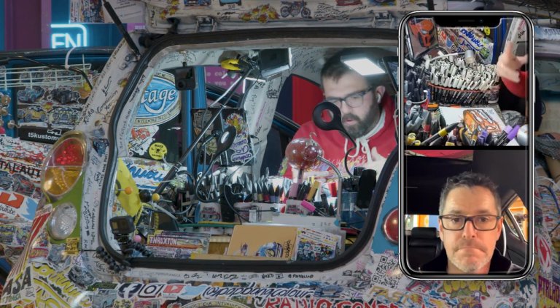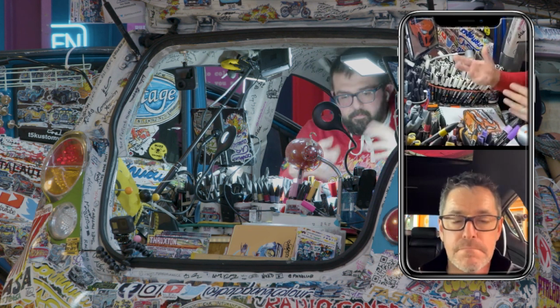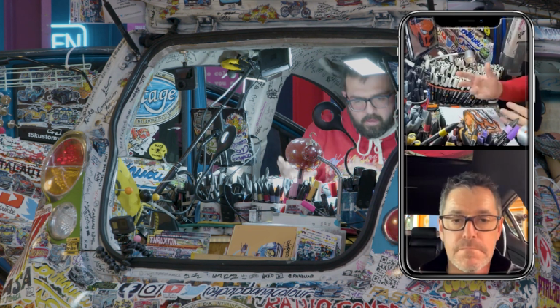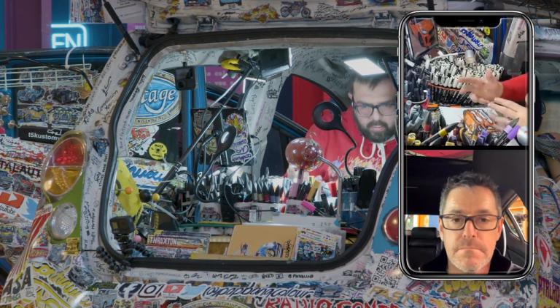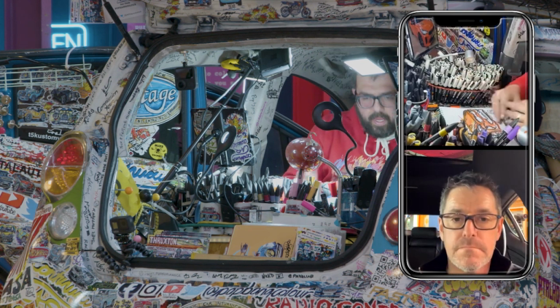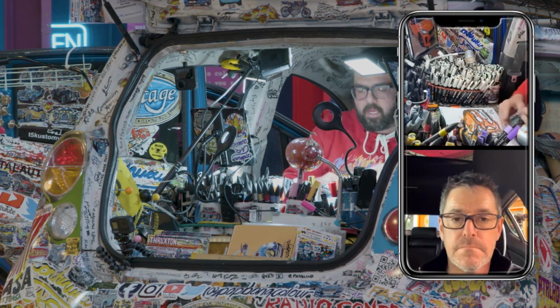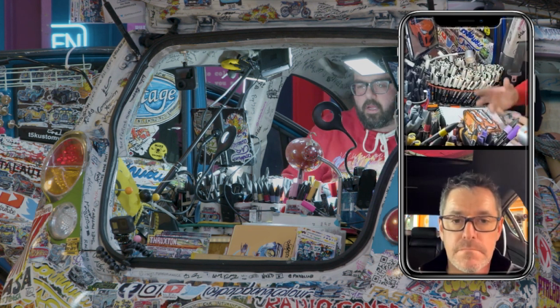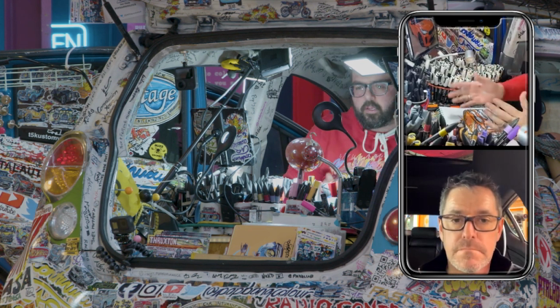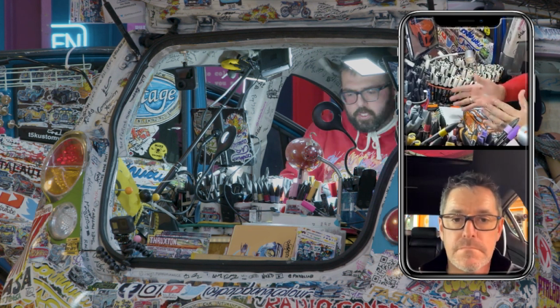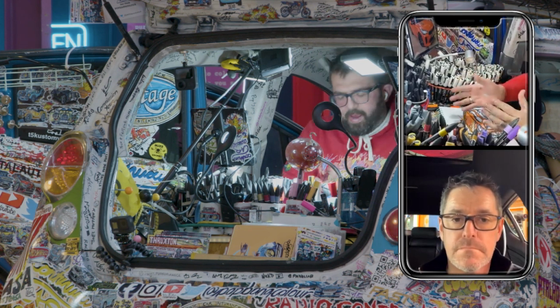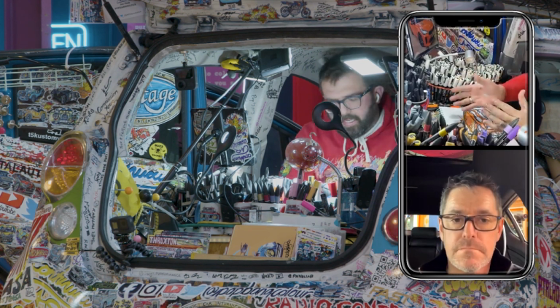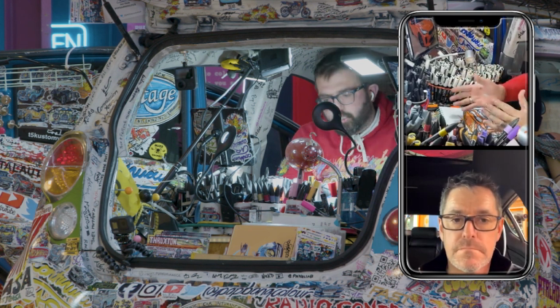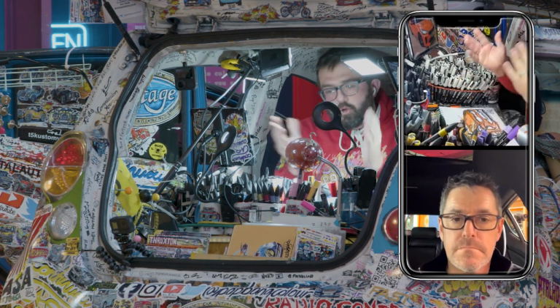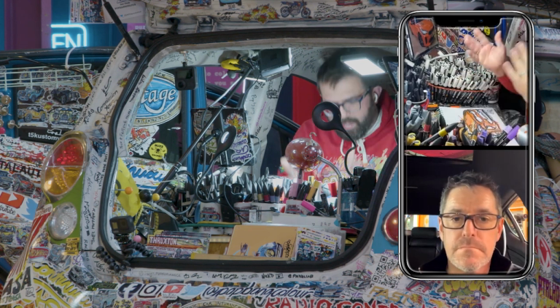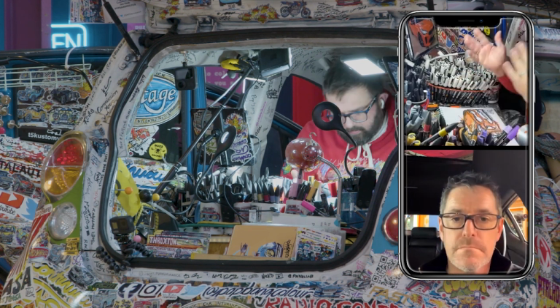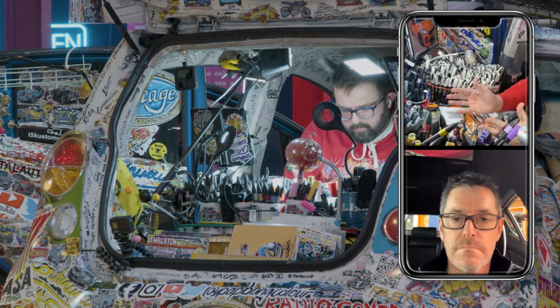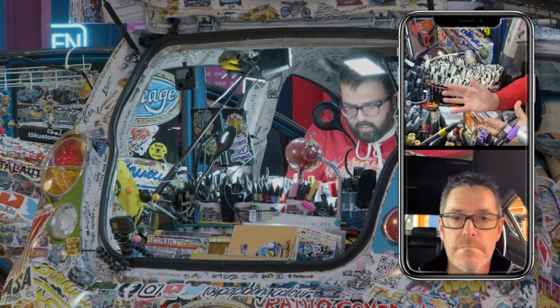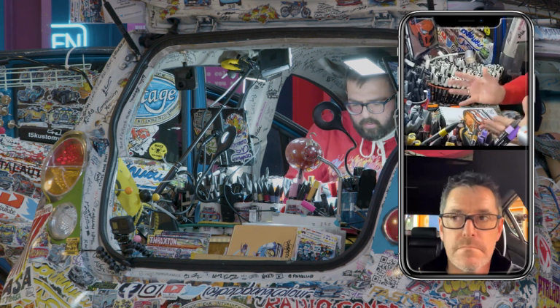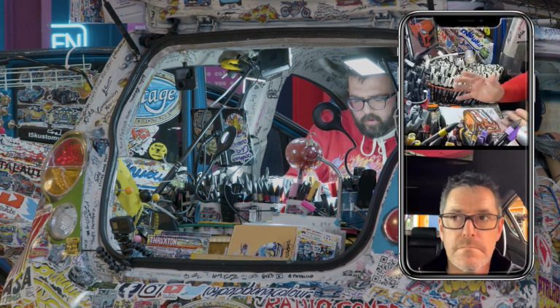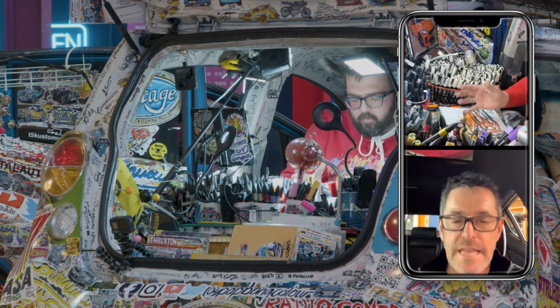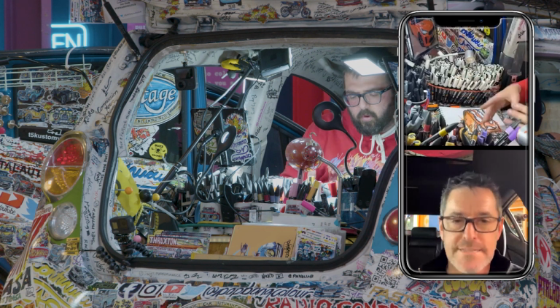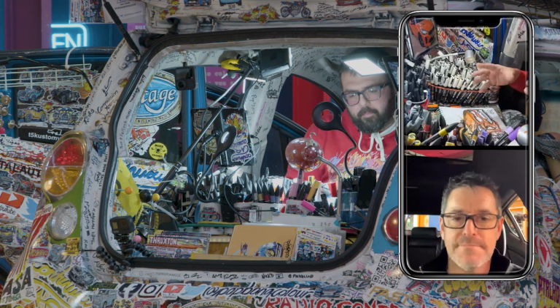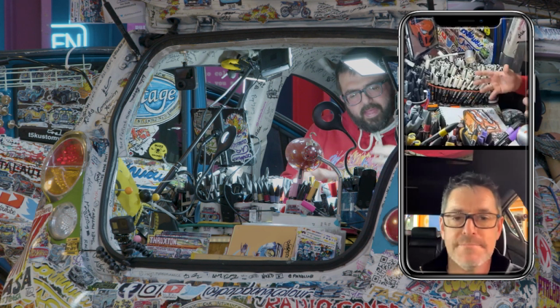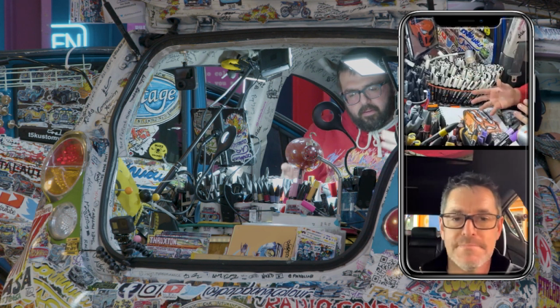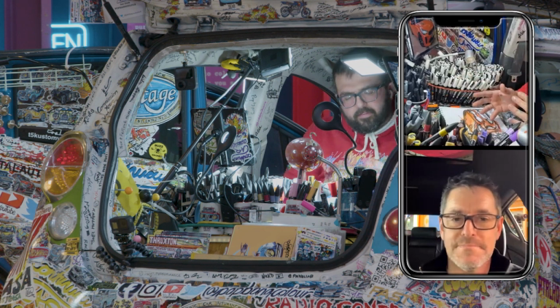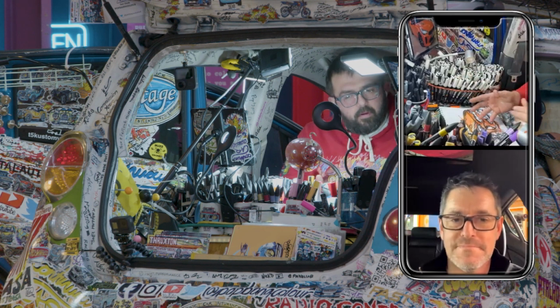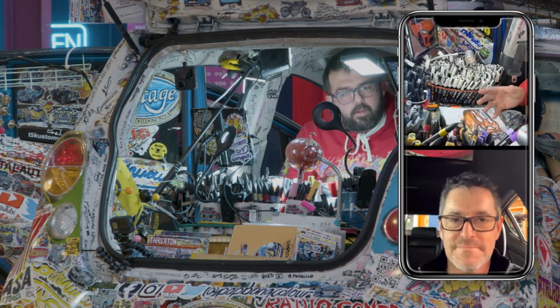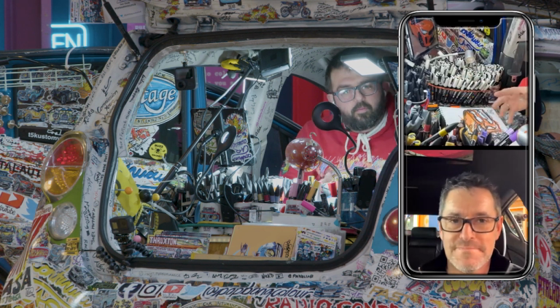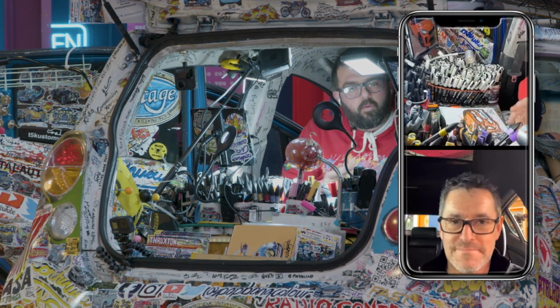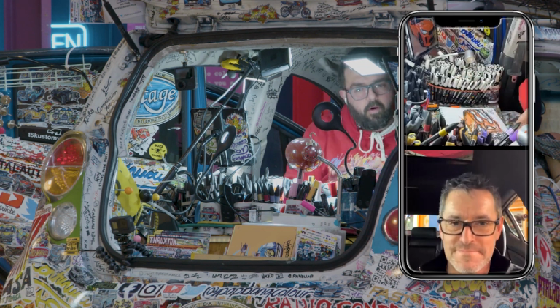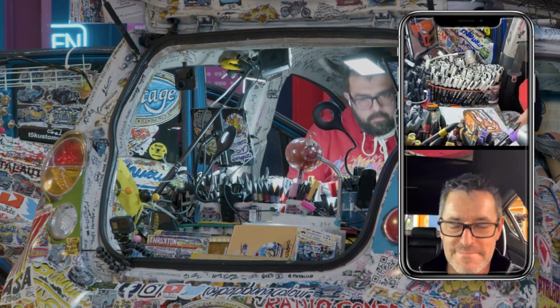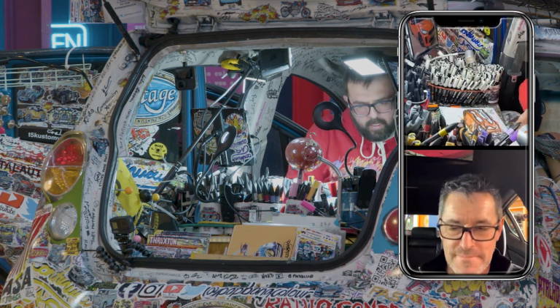When we first chatted it was about the Minis - you had two Minis with Mini UK. There's now only one Mini.